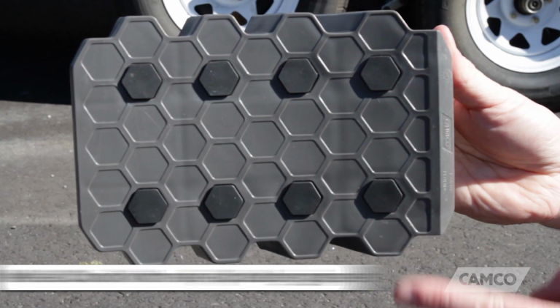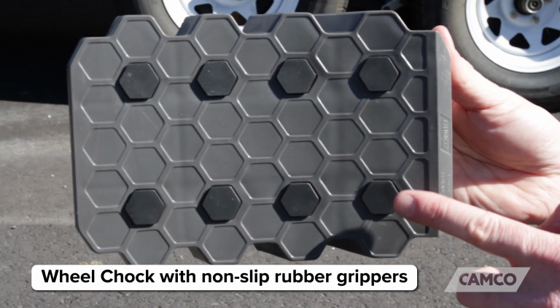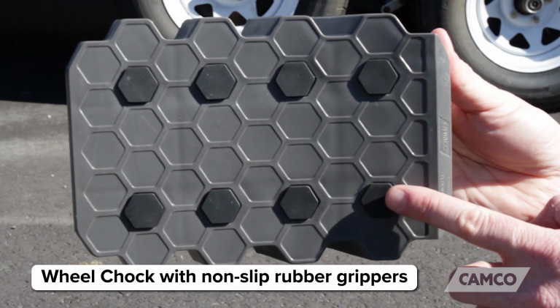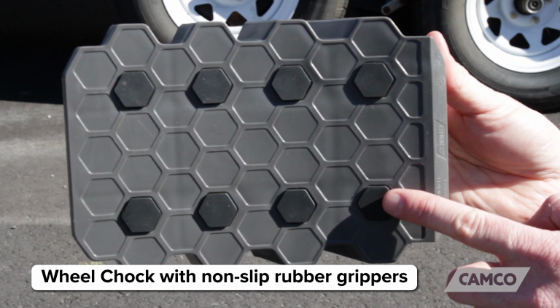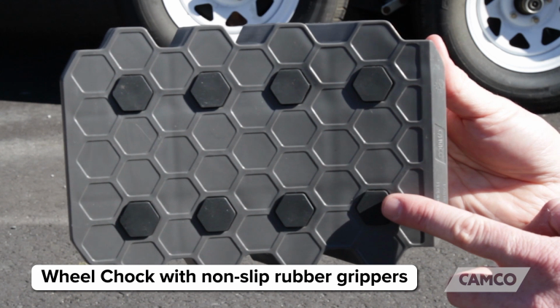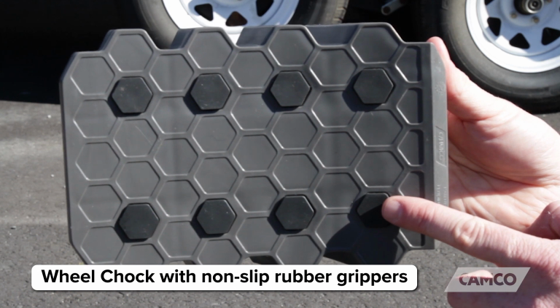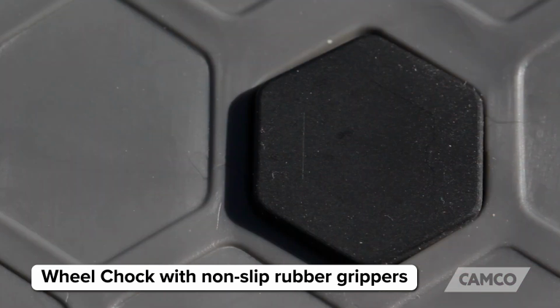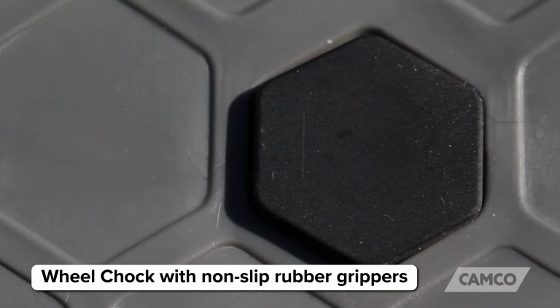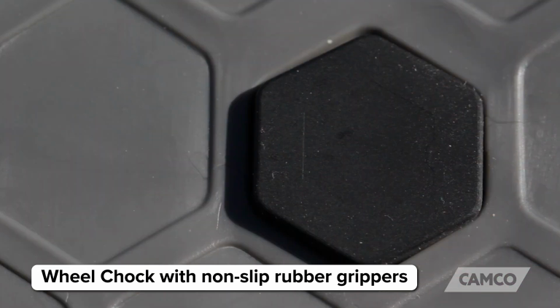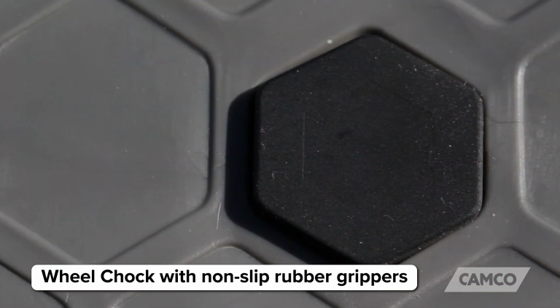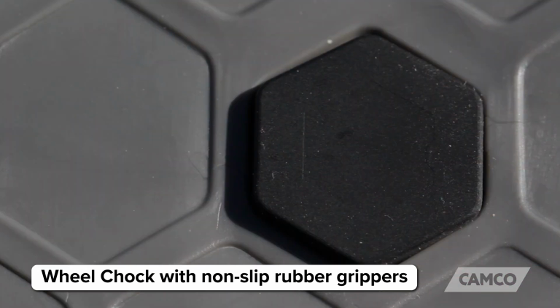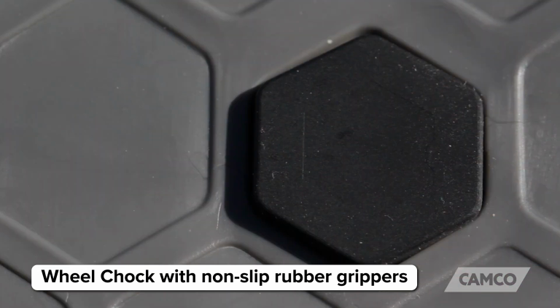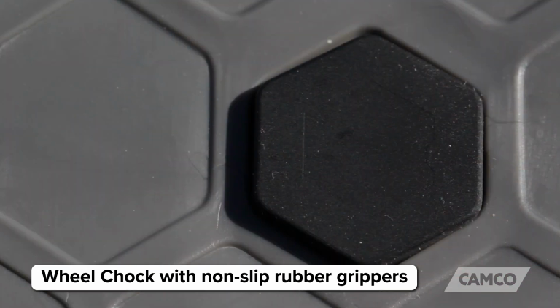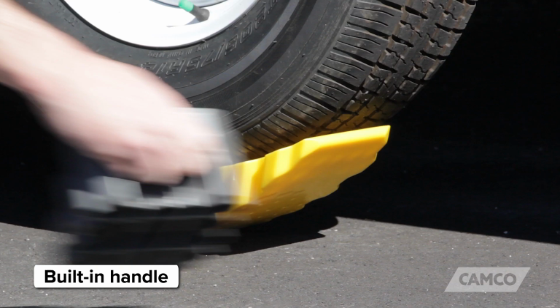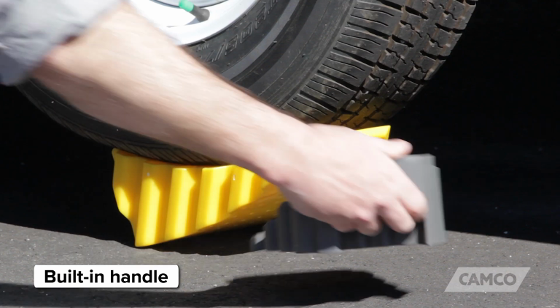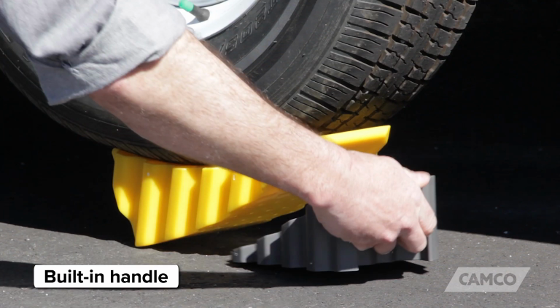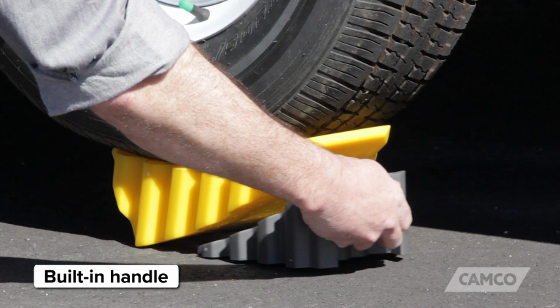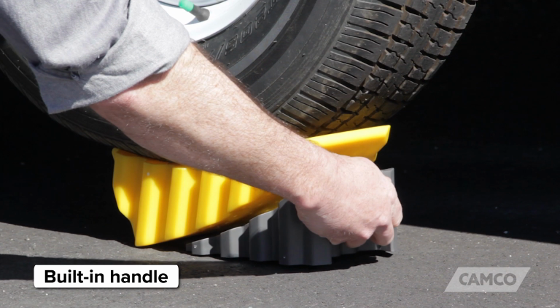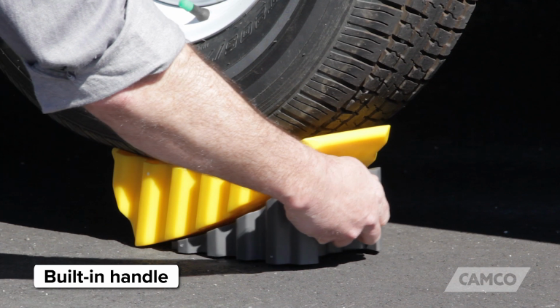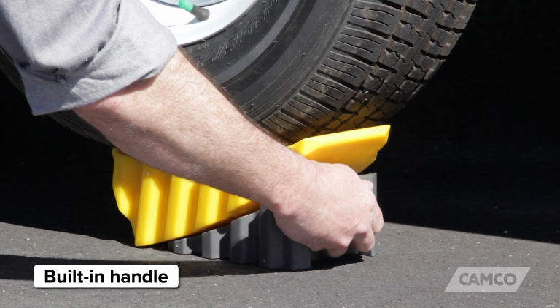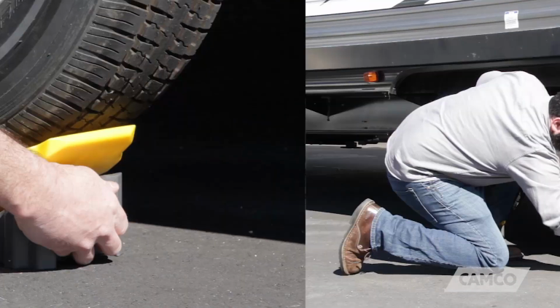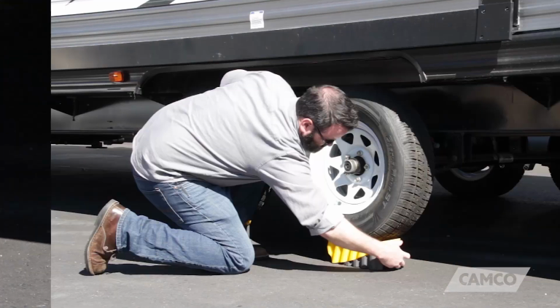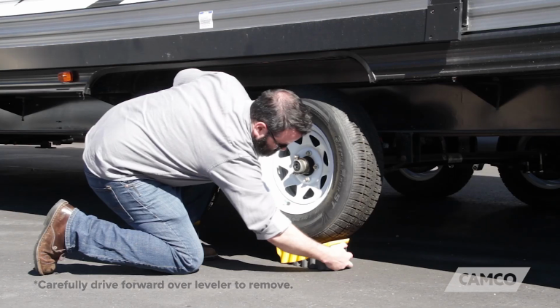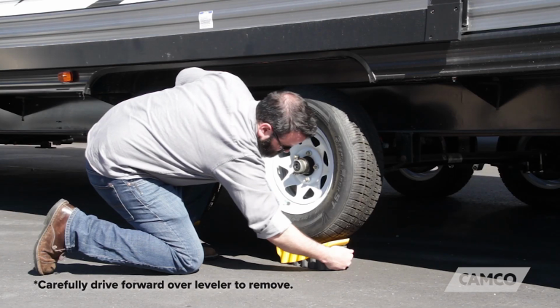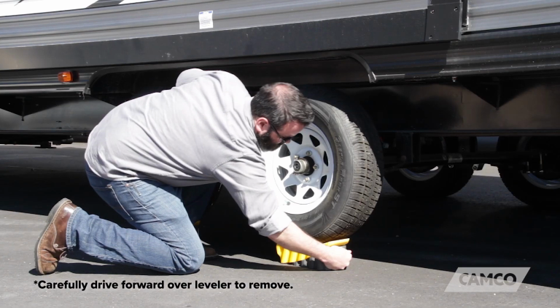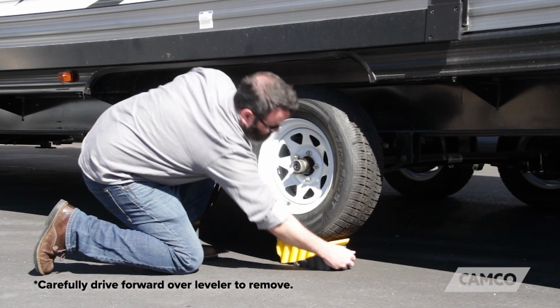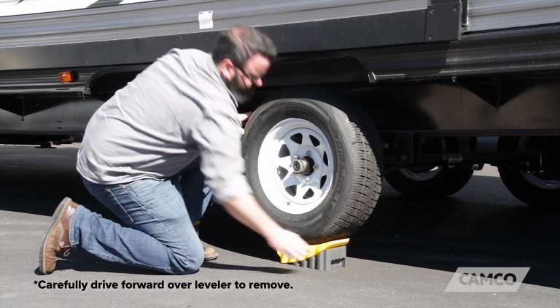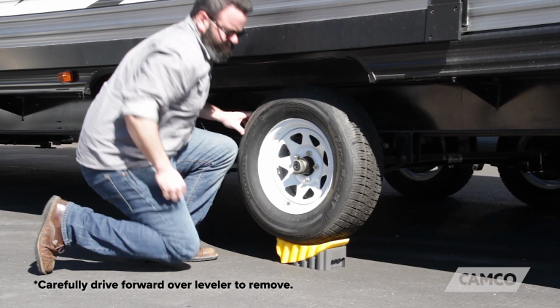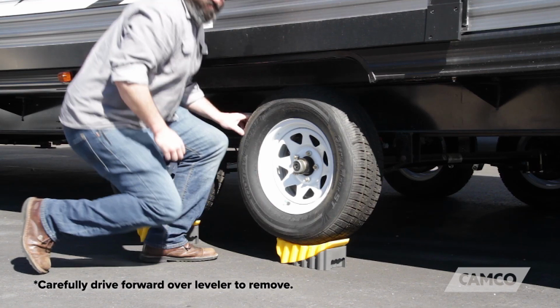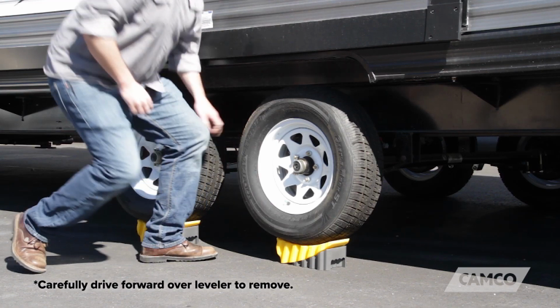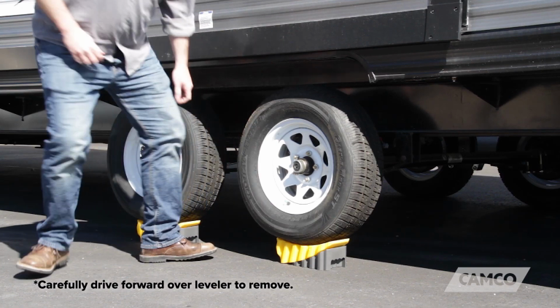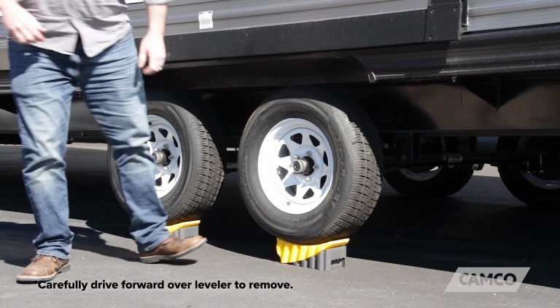Included is a chock with non-slip rubber grippers and a built-in handle. Just place the chock under the leveler and you're good to go.